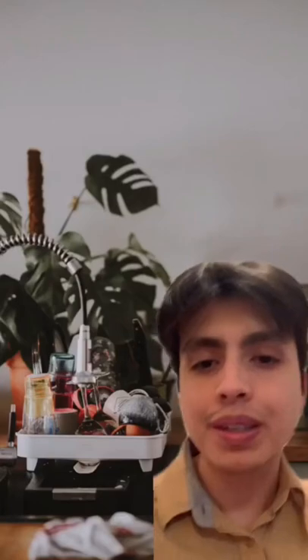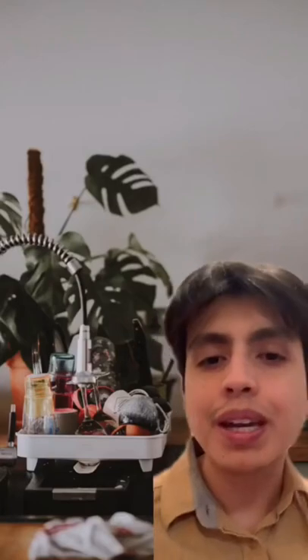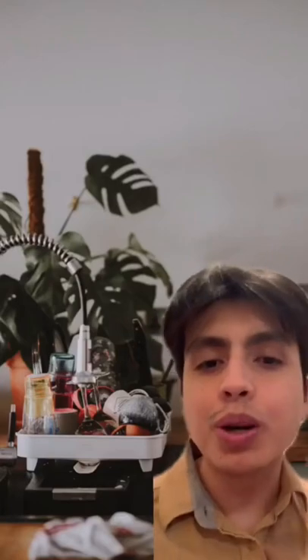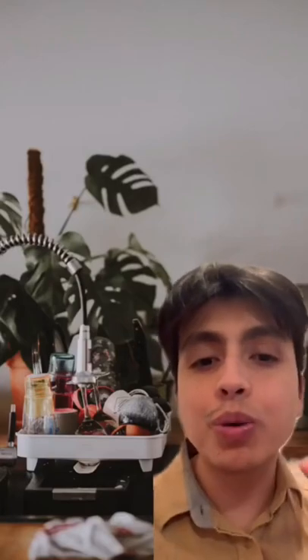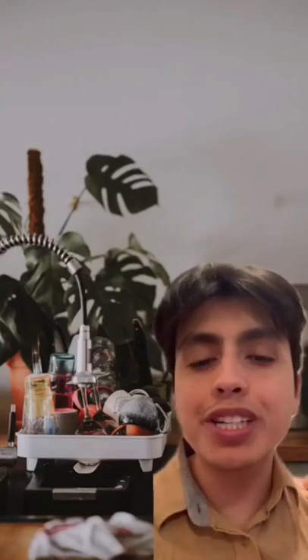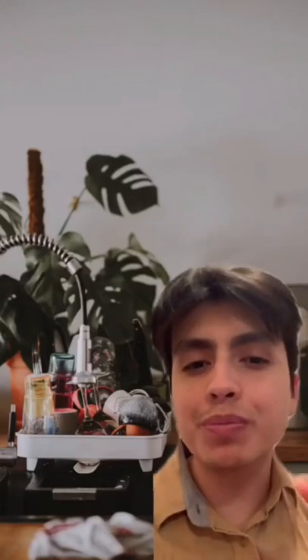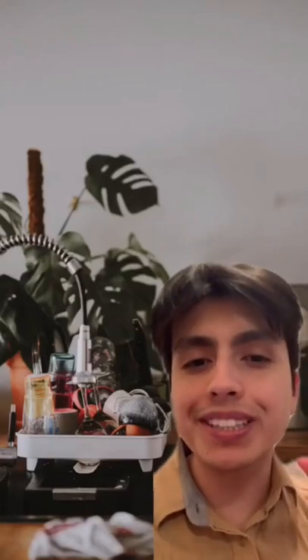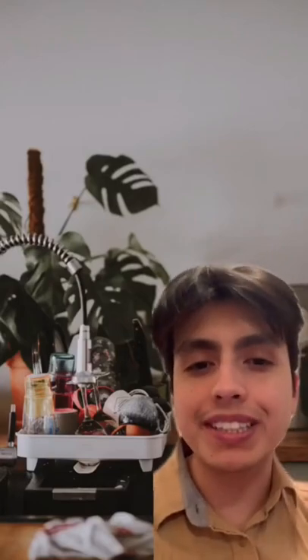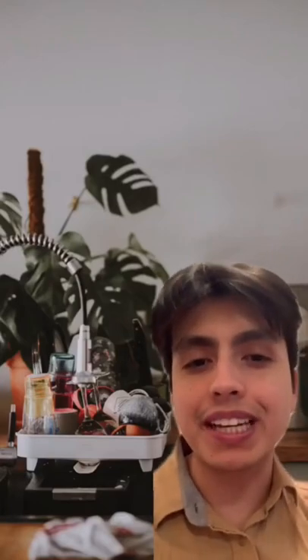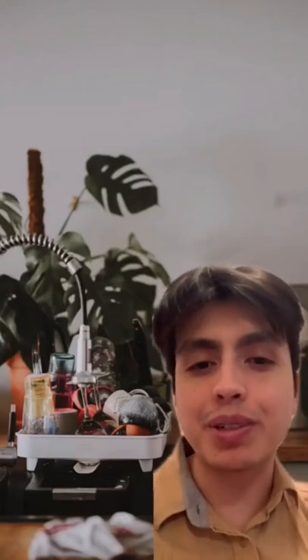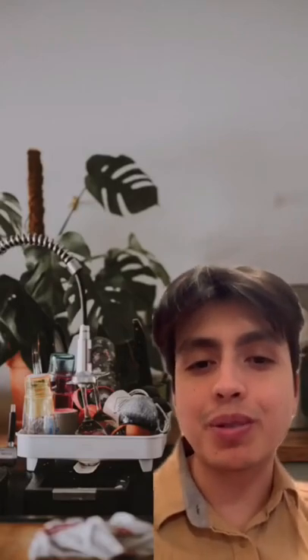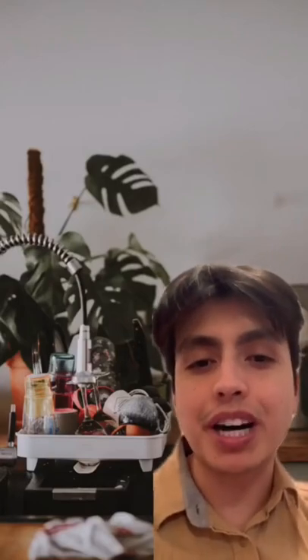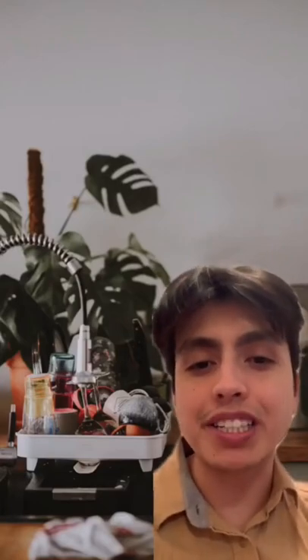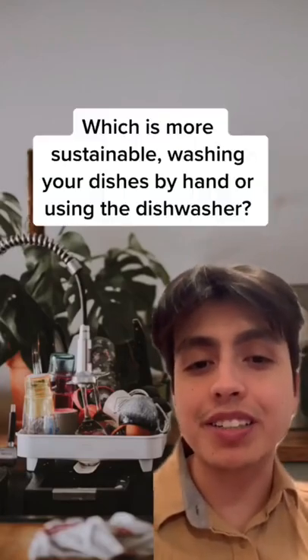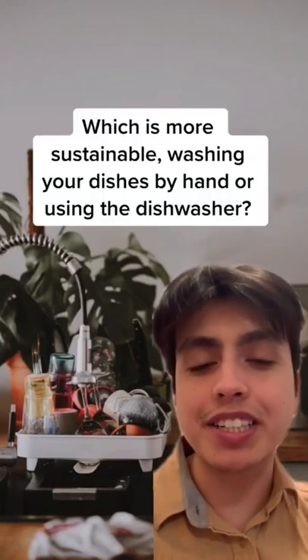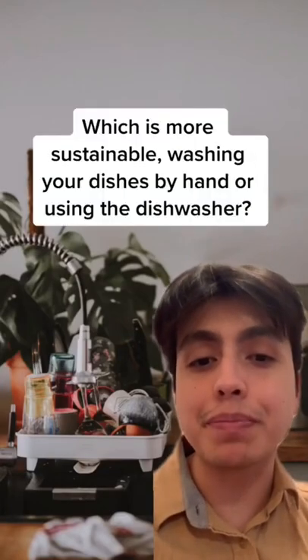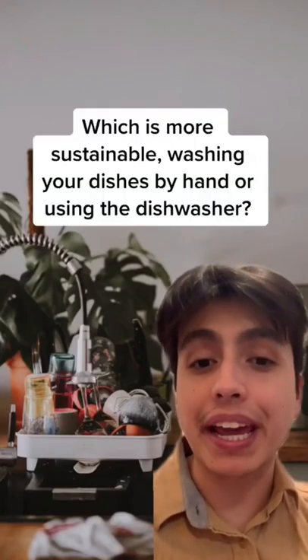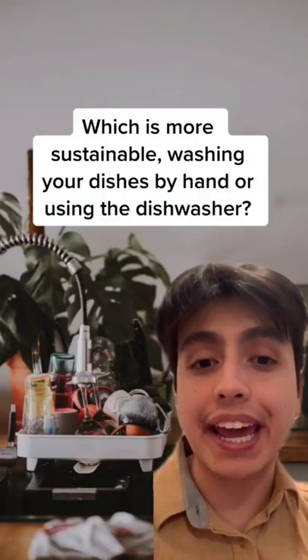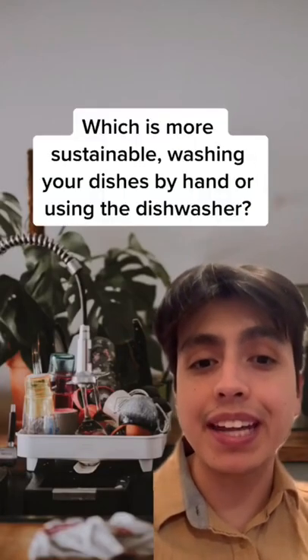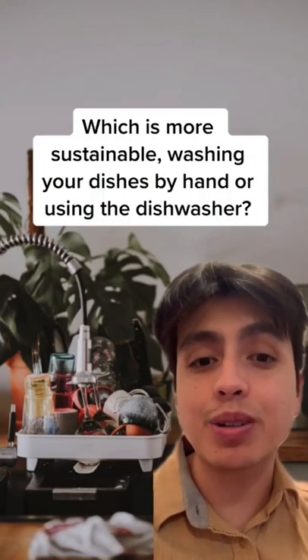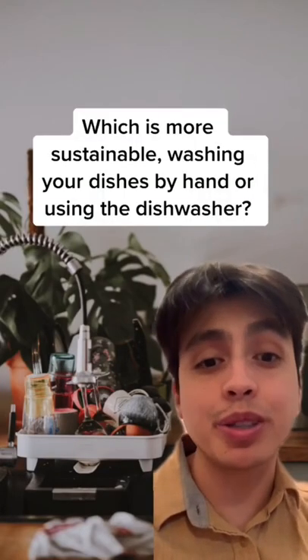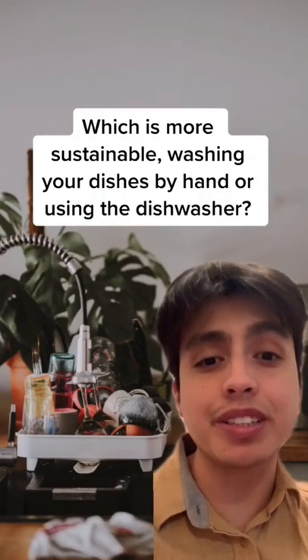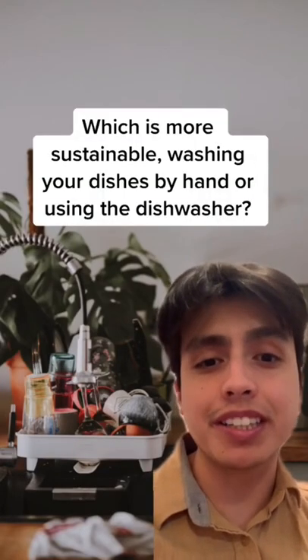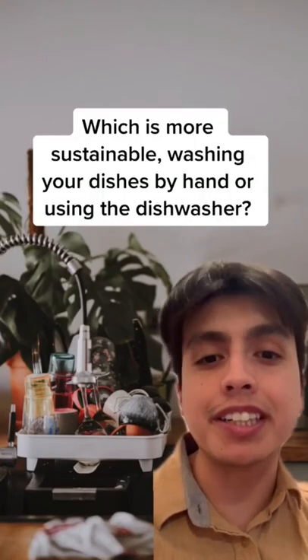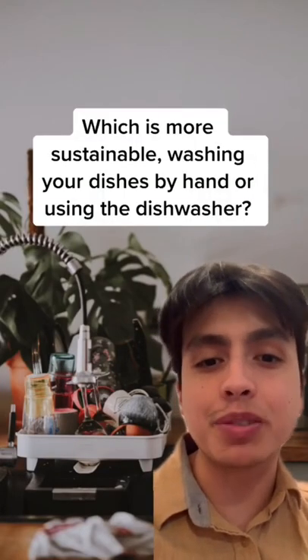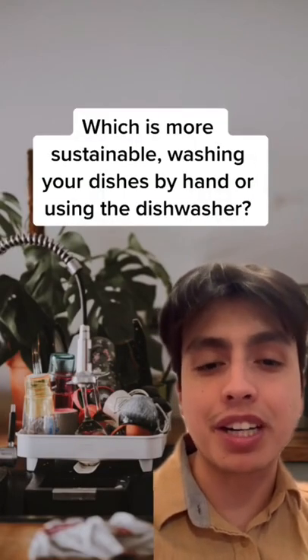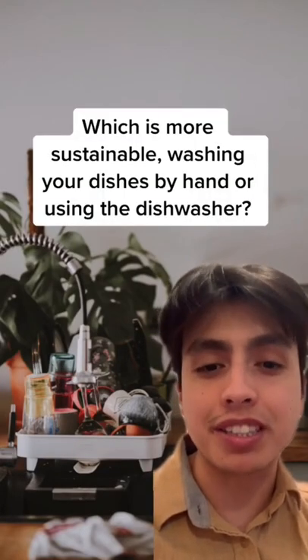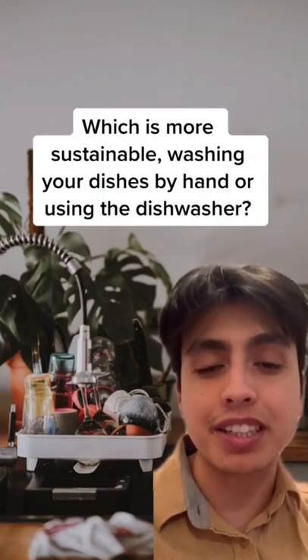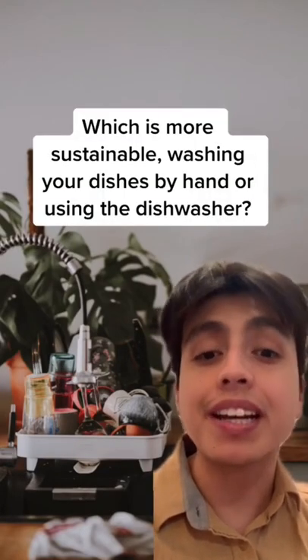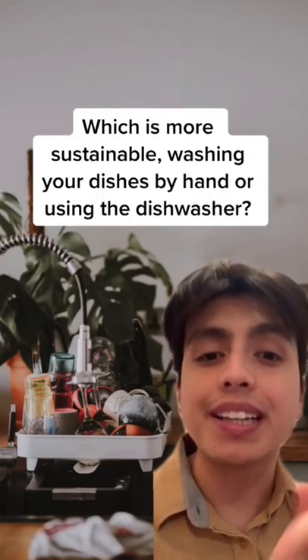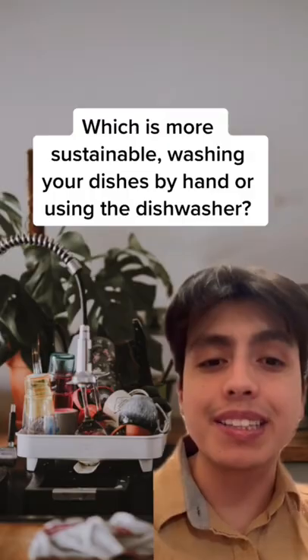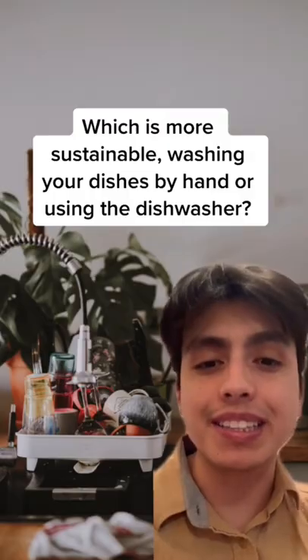Which is more sustainable — washing your dishes by hand or using the dishwasher? Let's discuss.